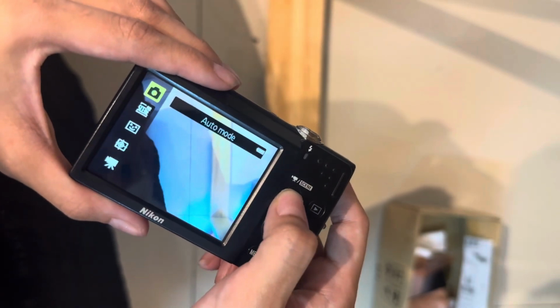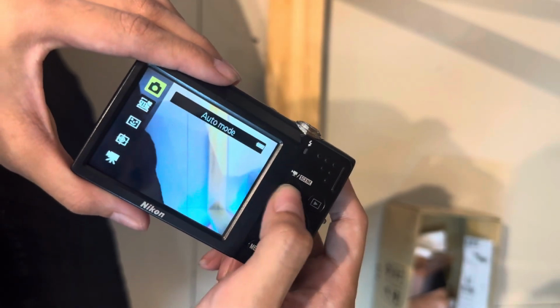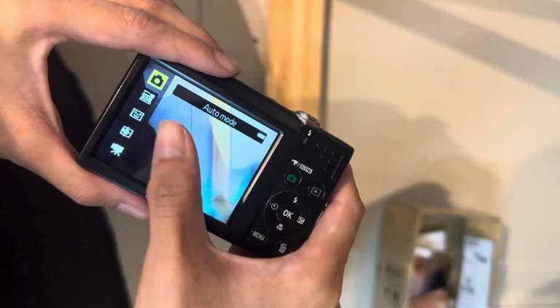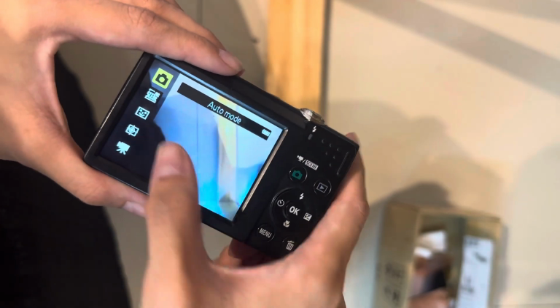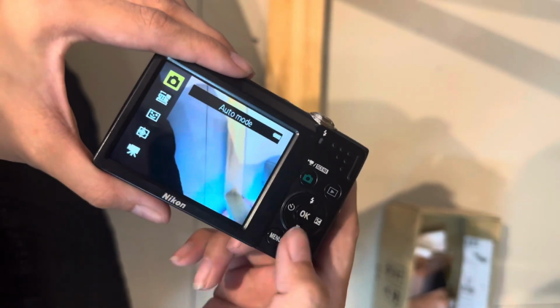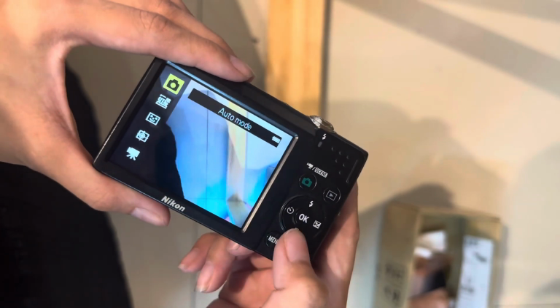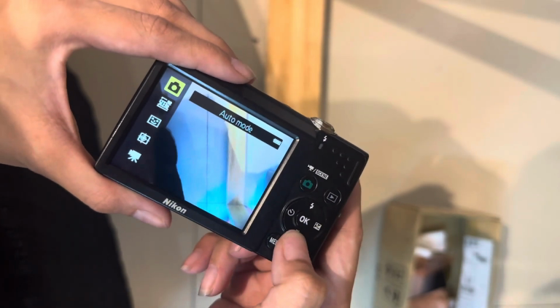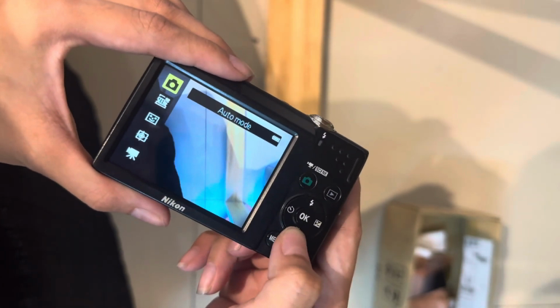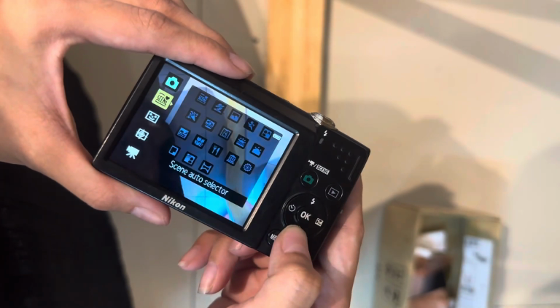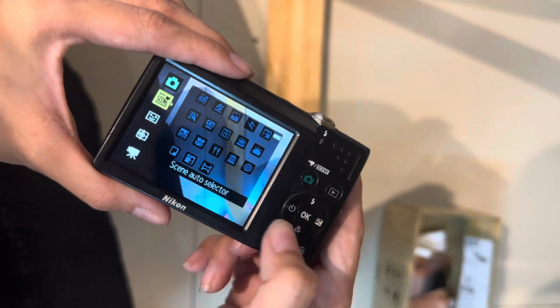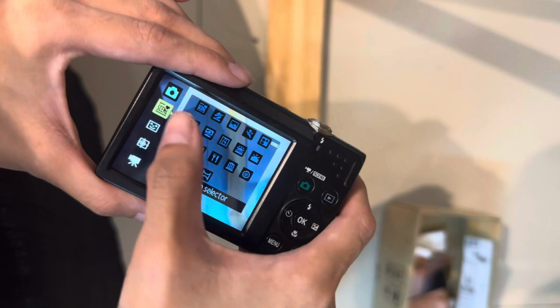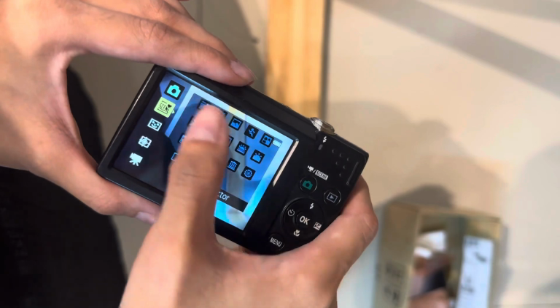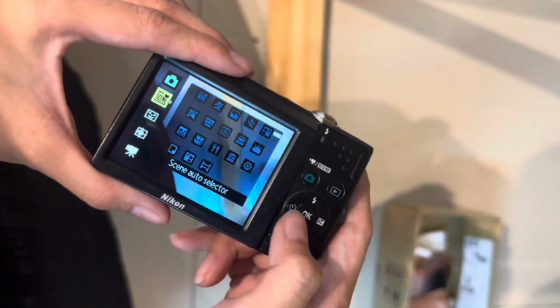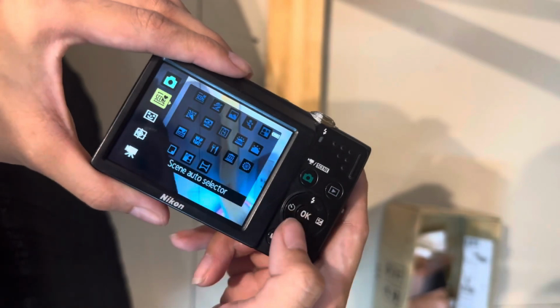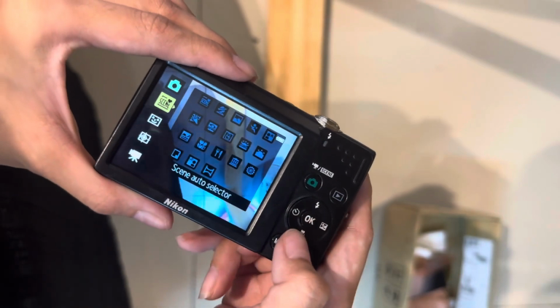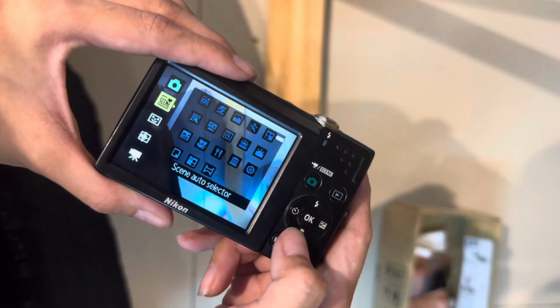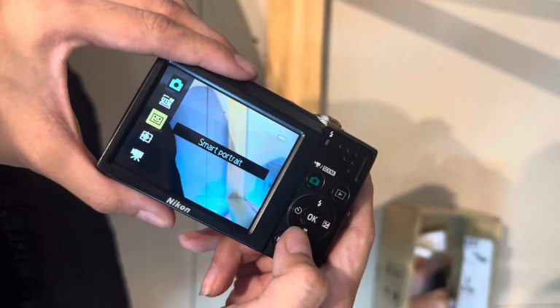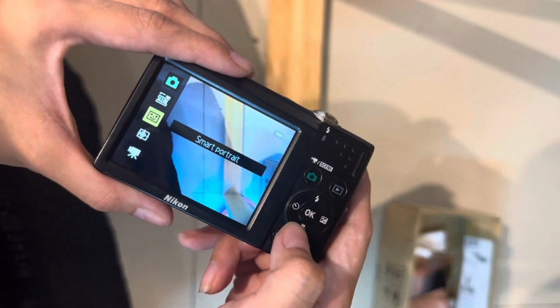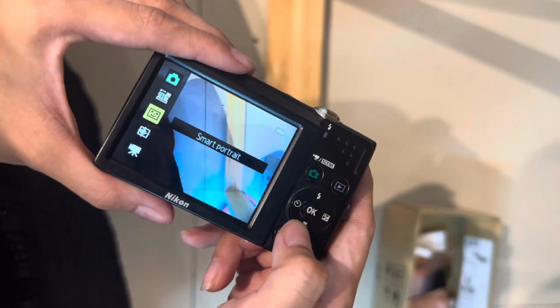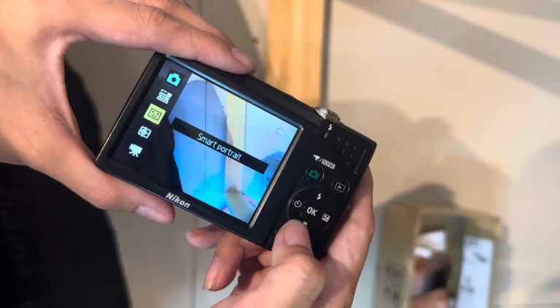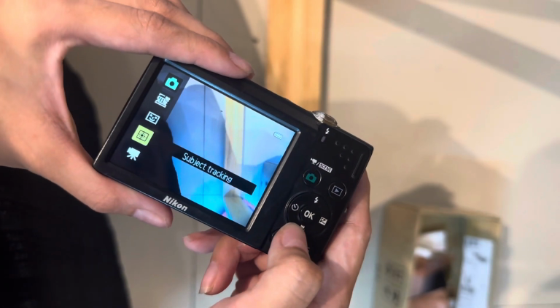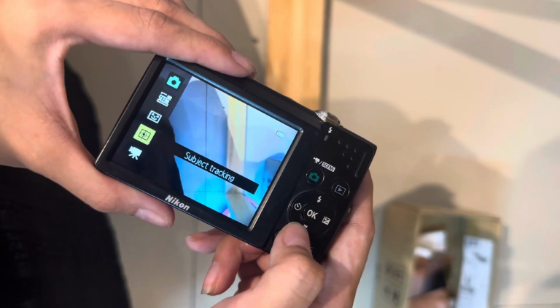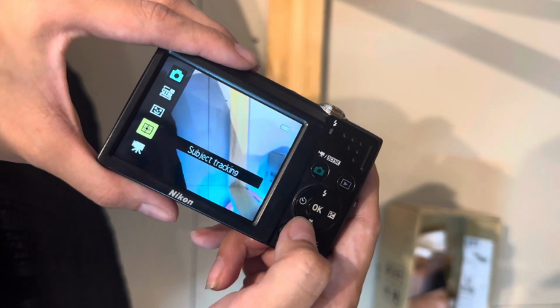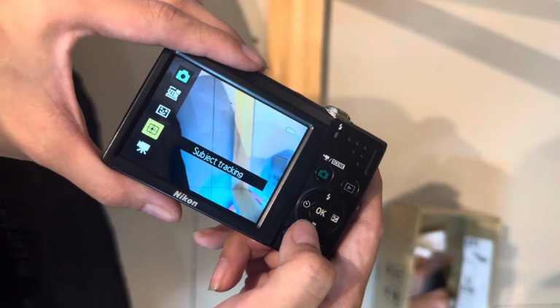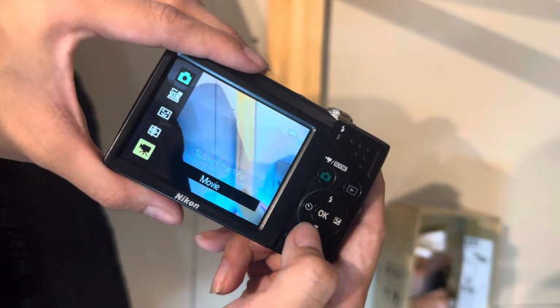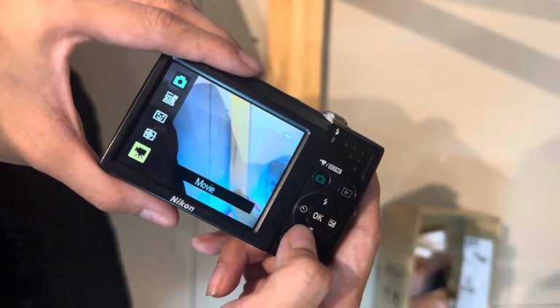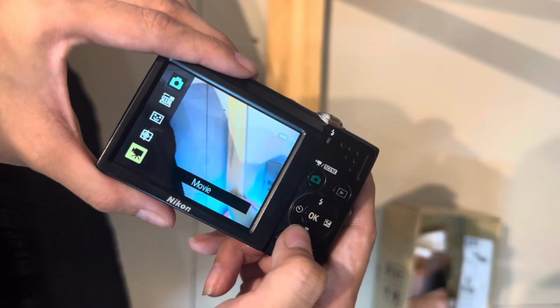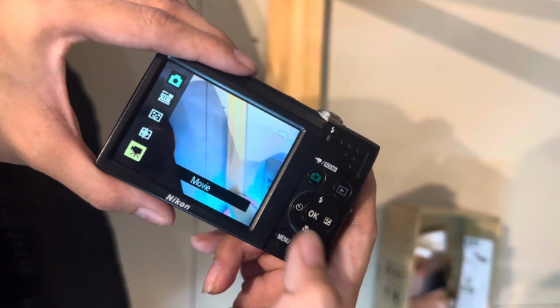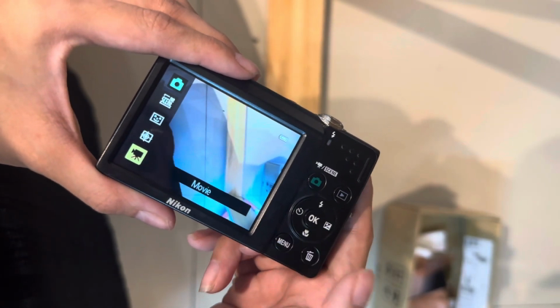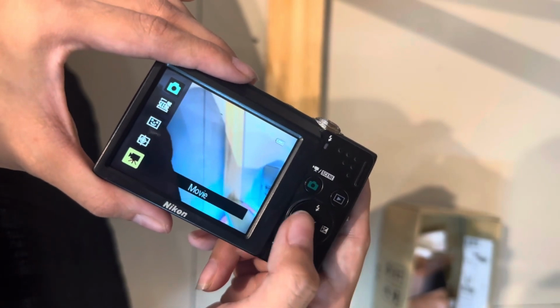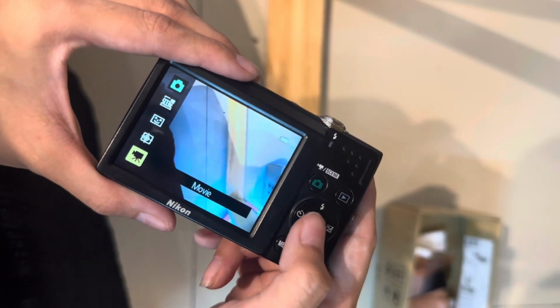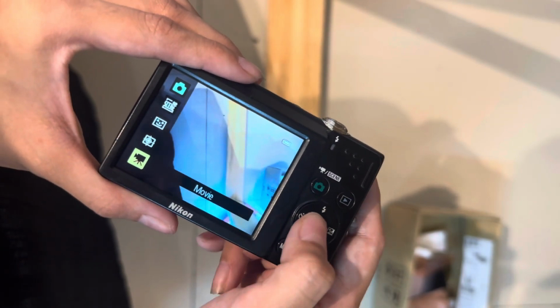And this is where you can switch the mode. So we are on auto, you can also choose the C mode, subject tracking, and movie mode.